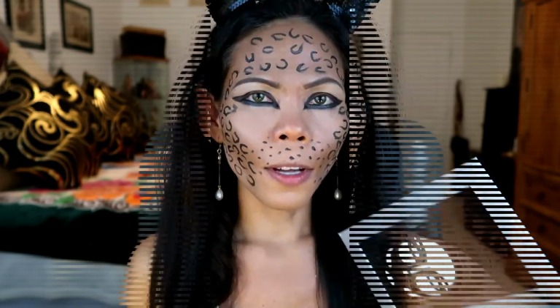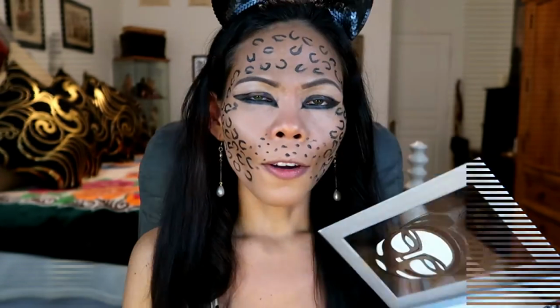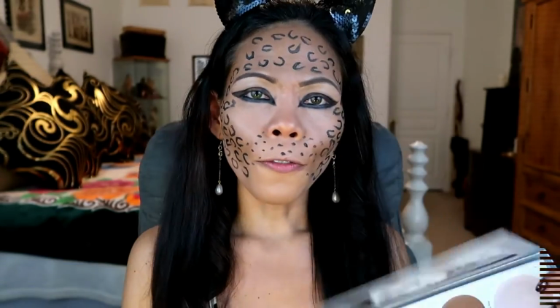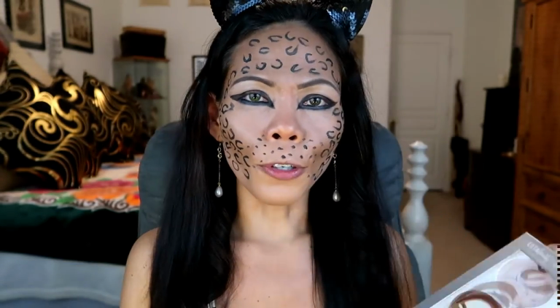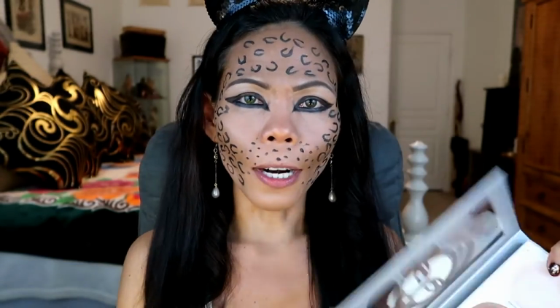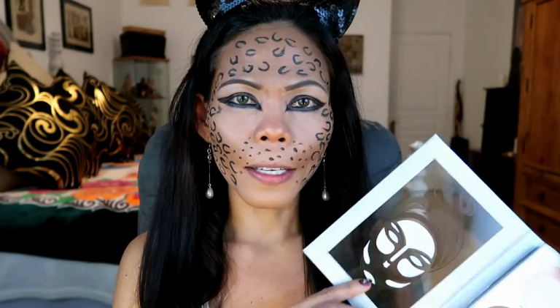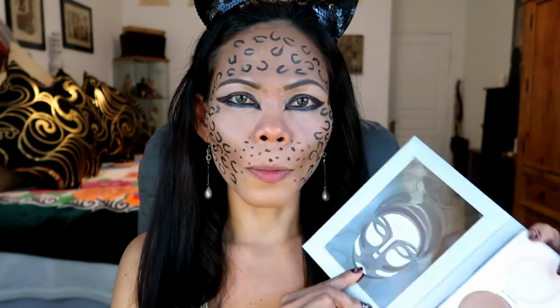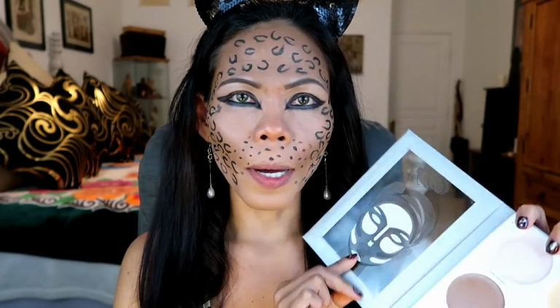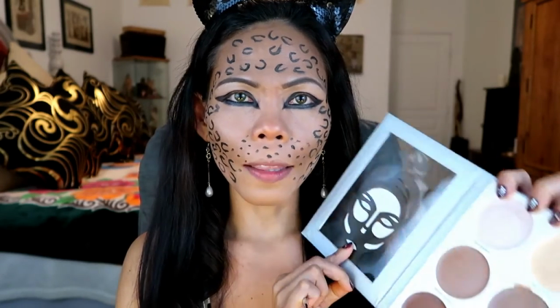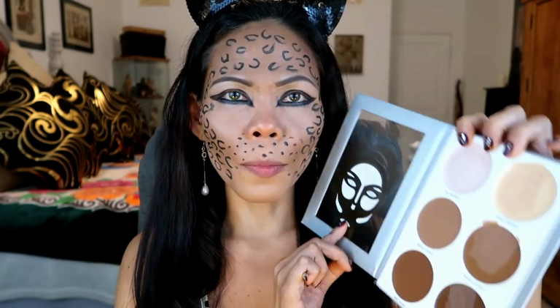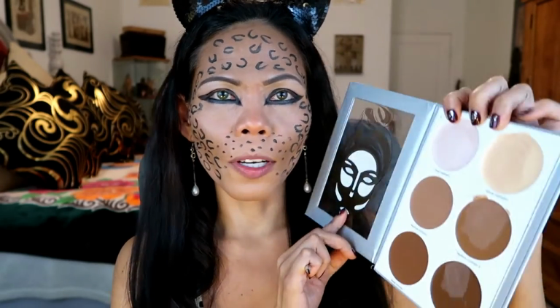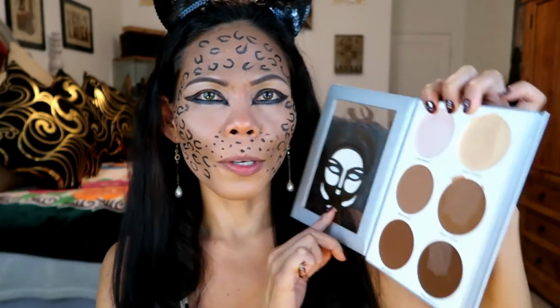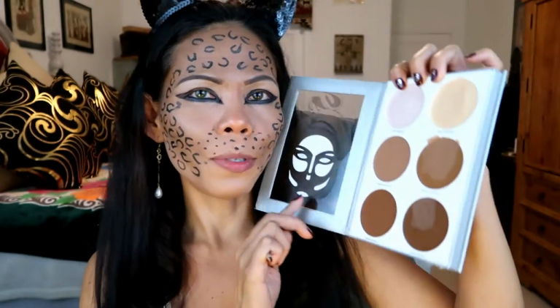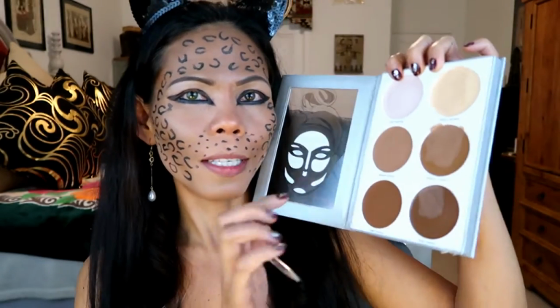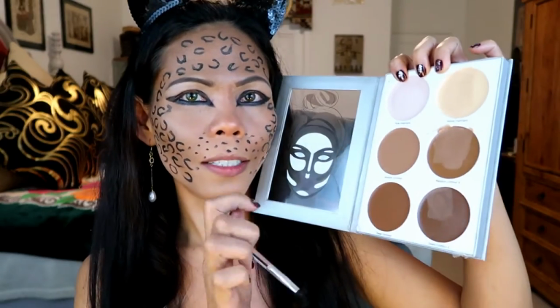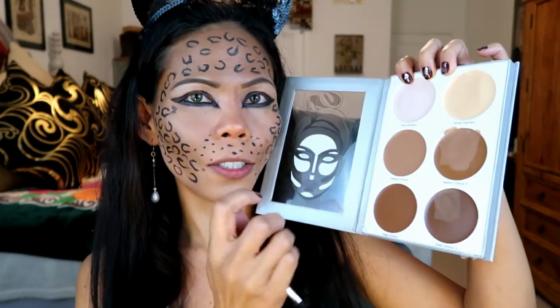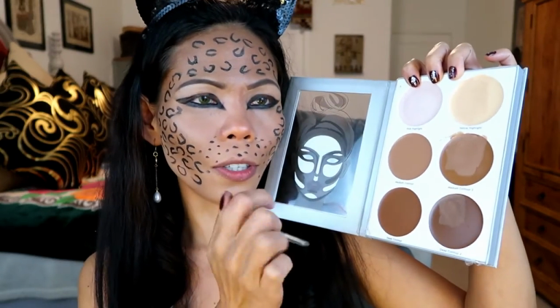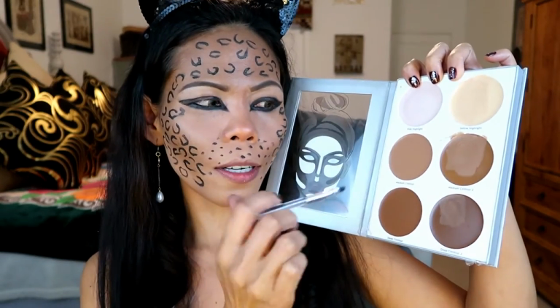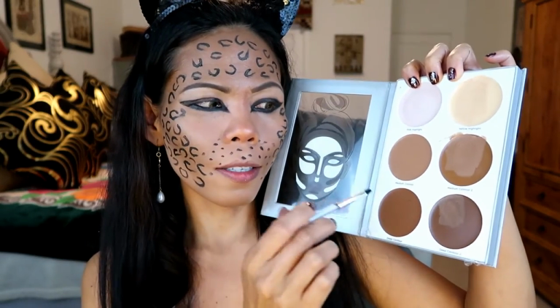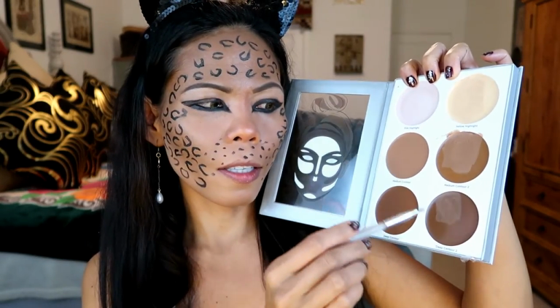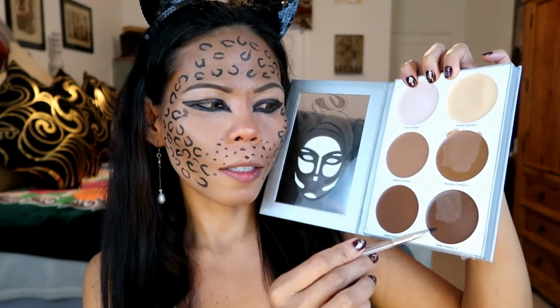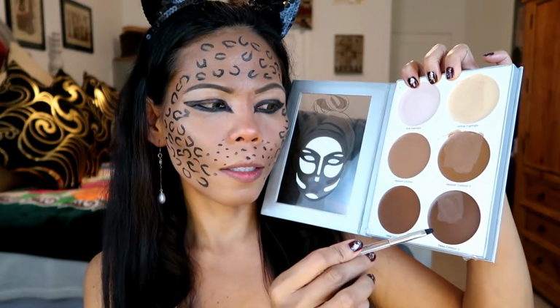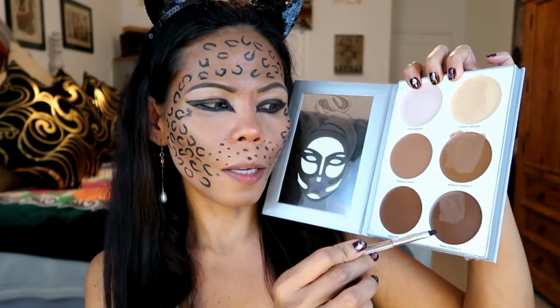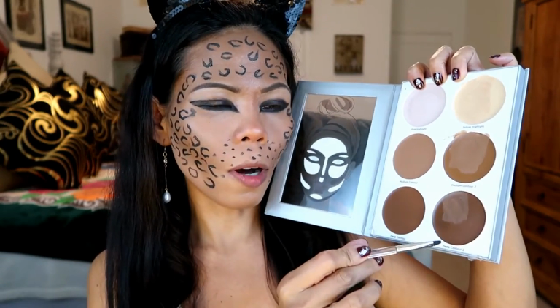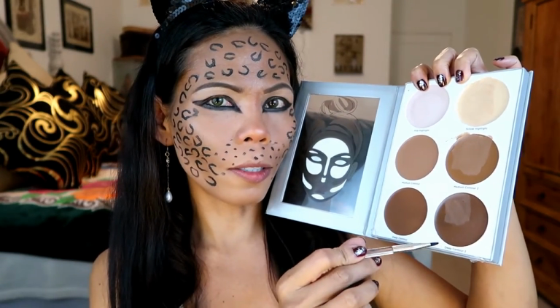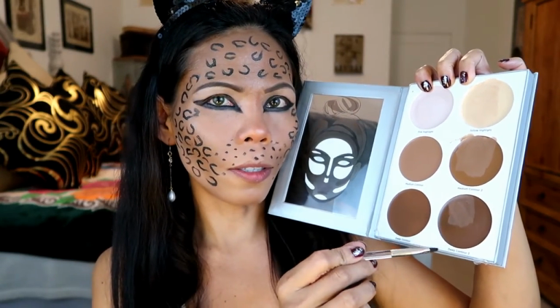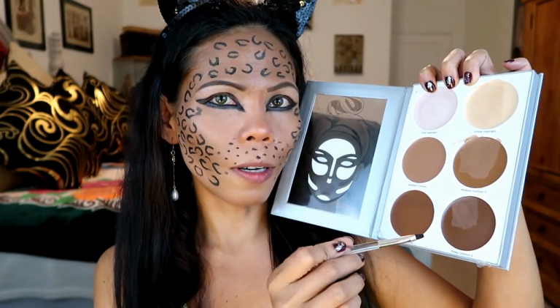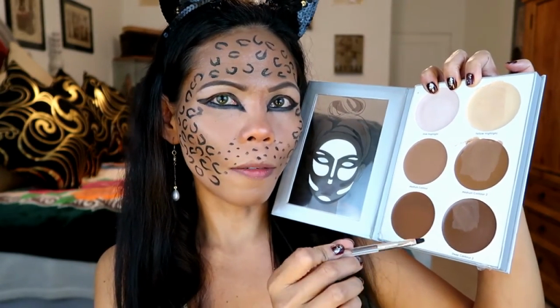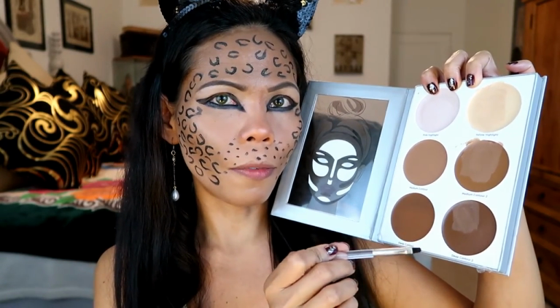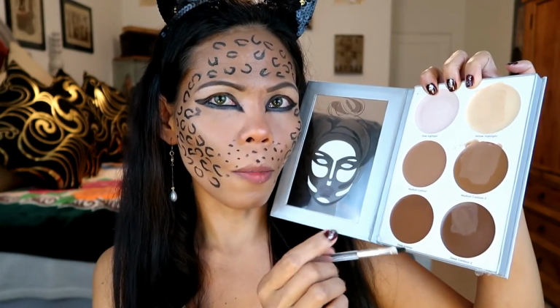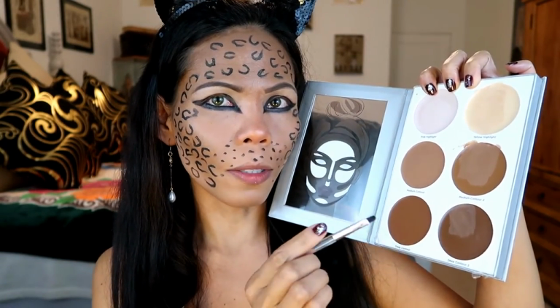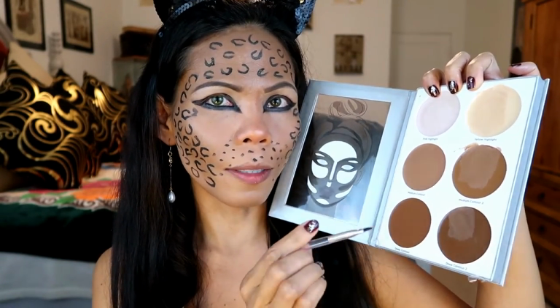For the darkest part, I'm going to be using the darkest deep contour from Ulta.